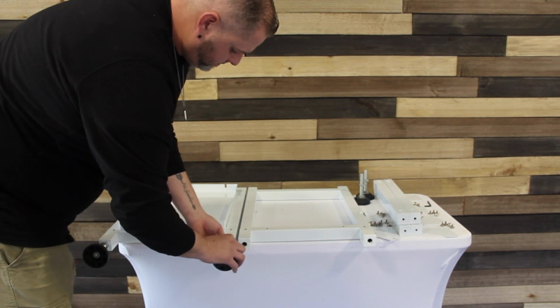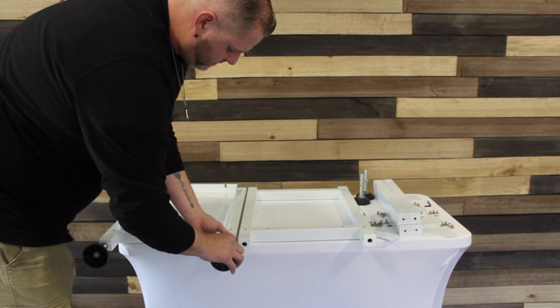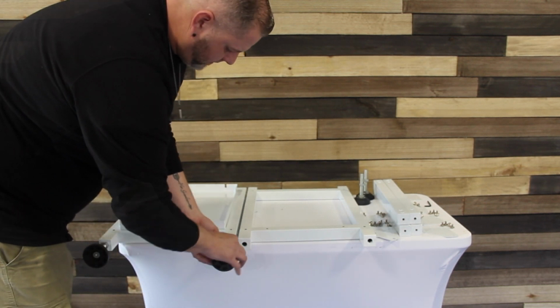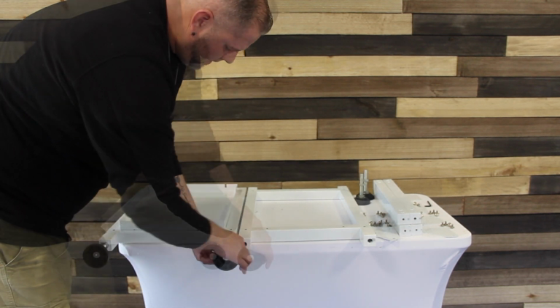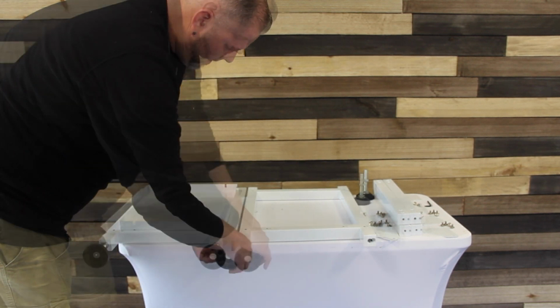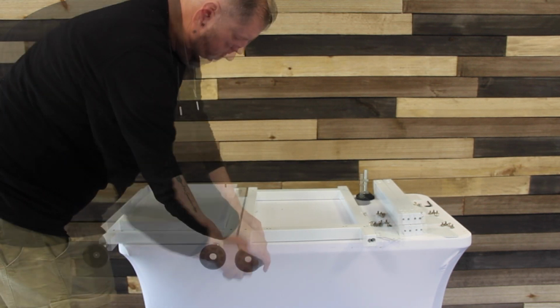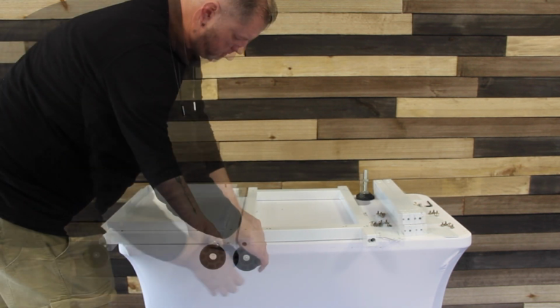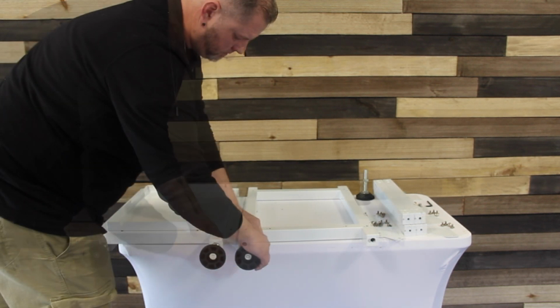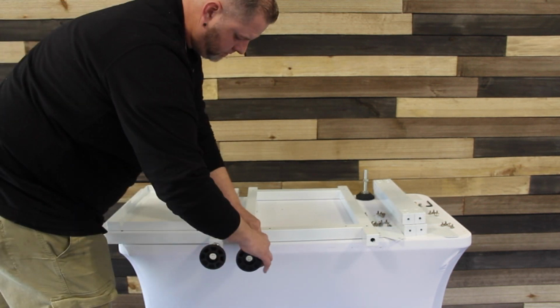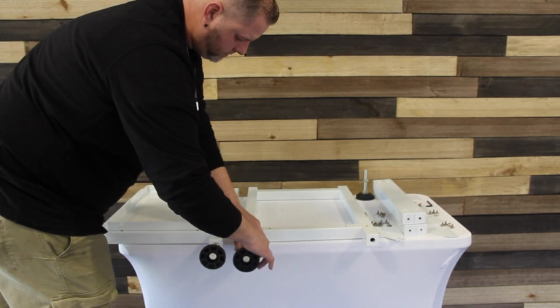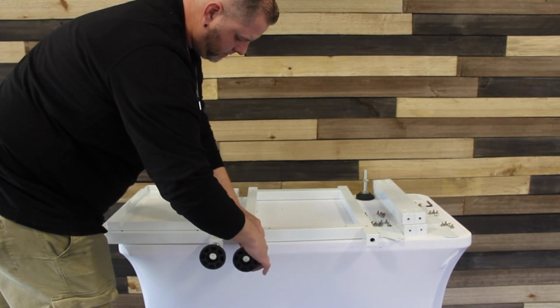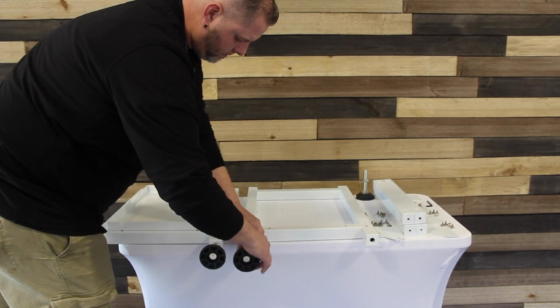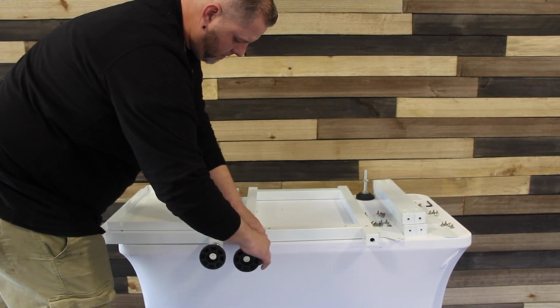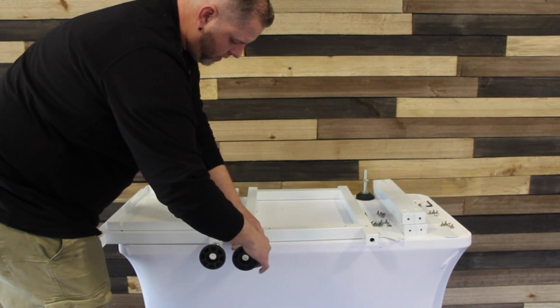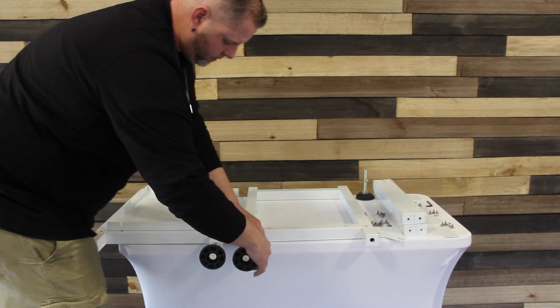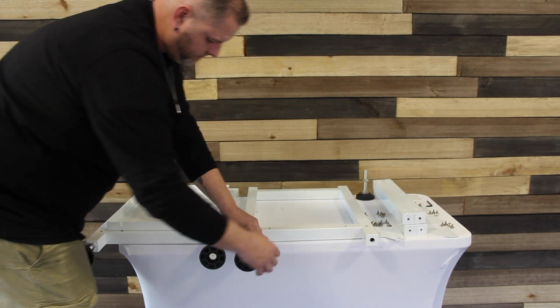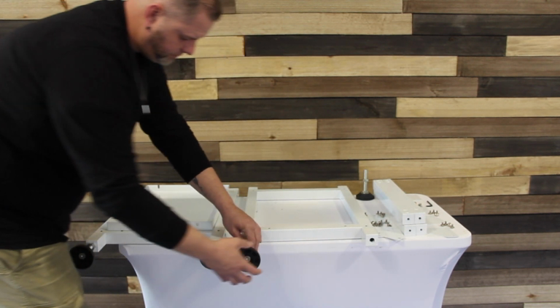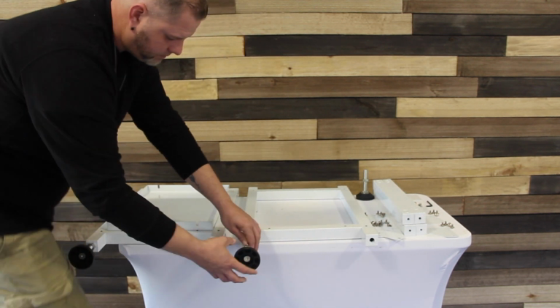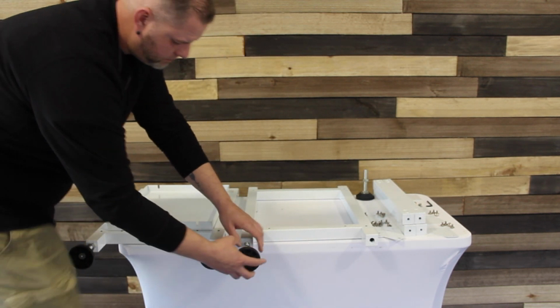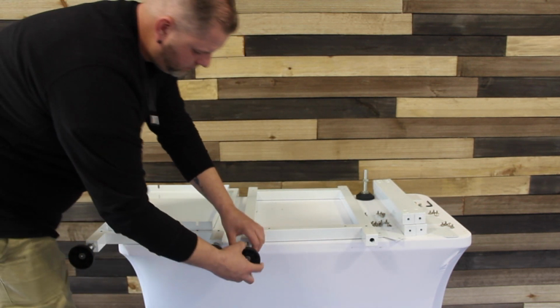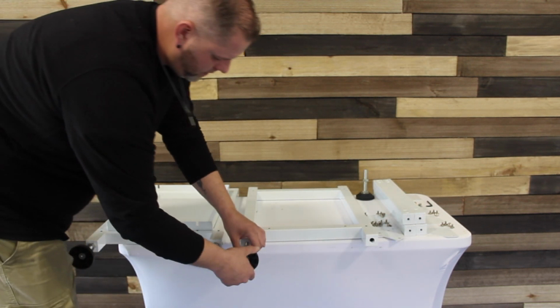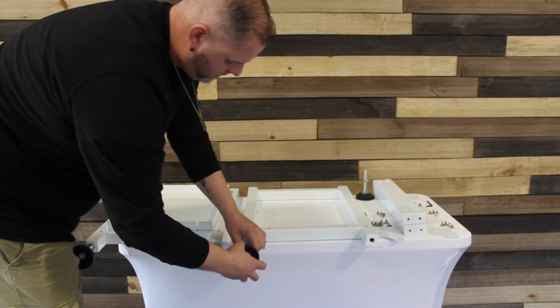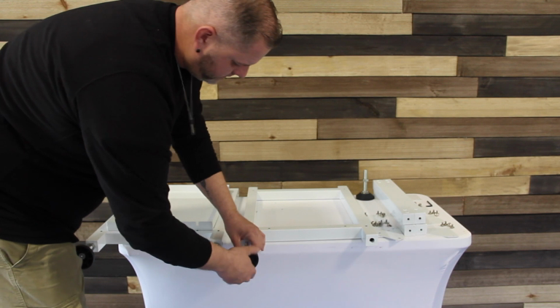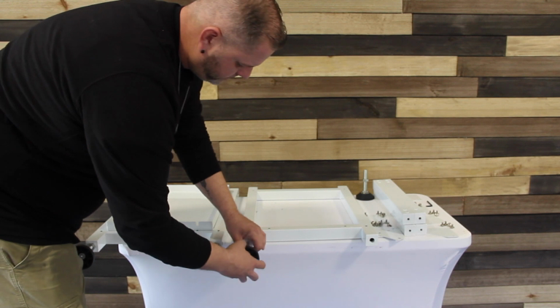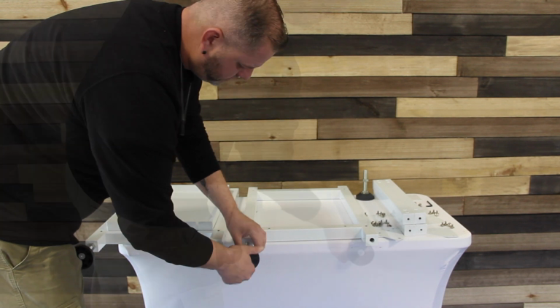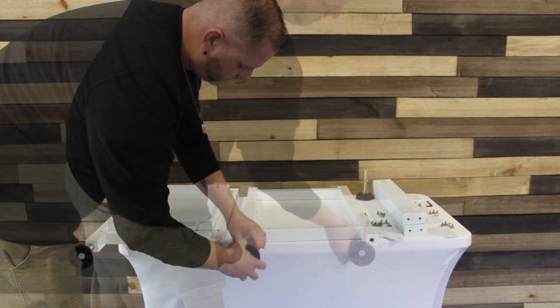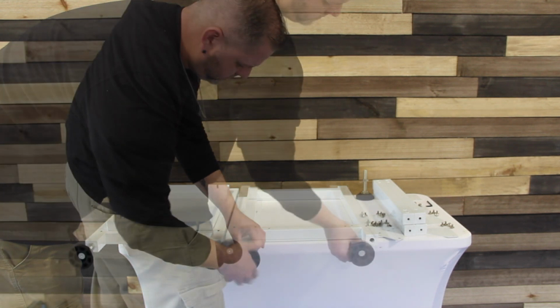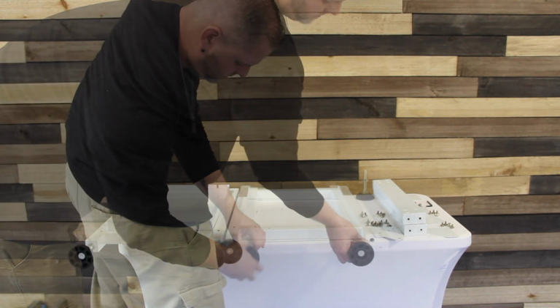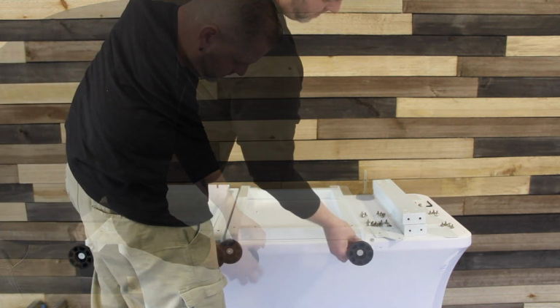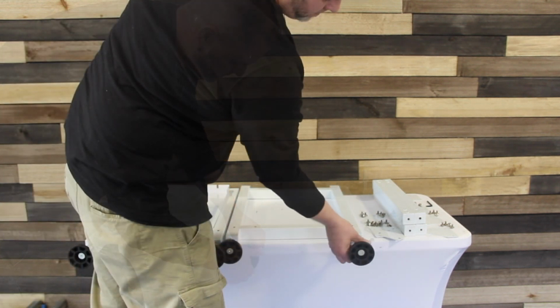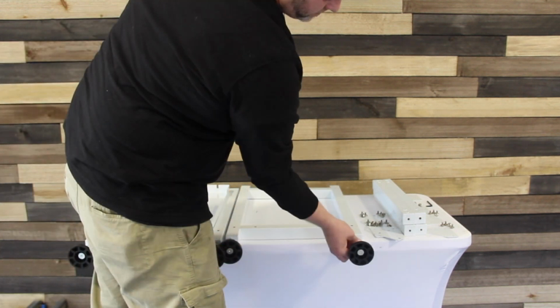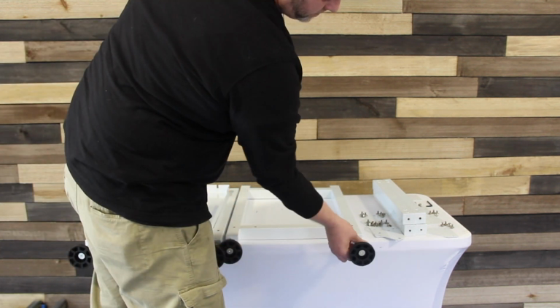First thing you're going to want to do is install the feet on the bottom of the two main stand sections.